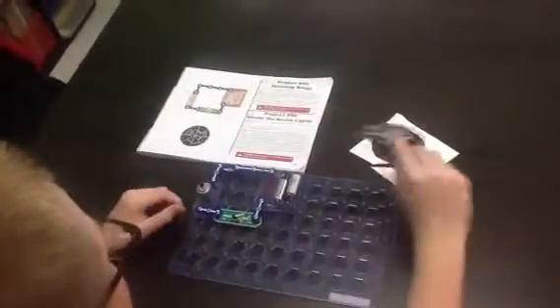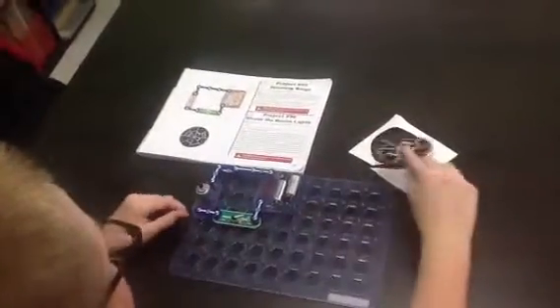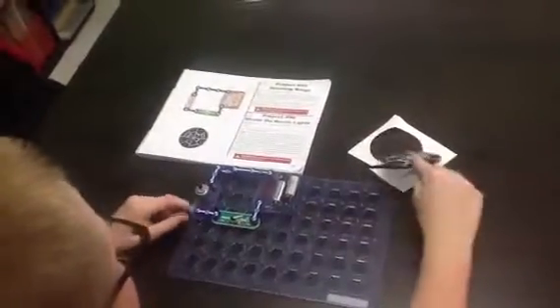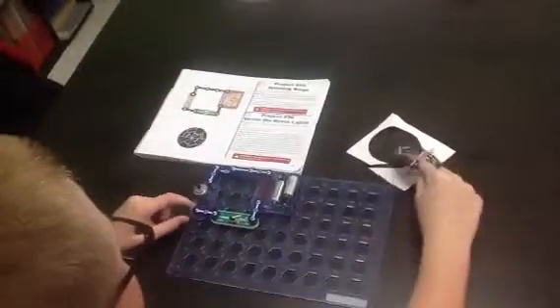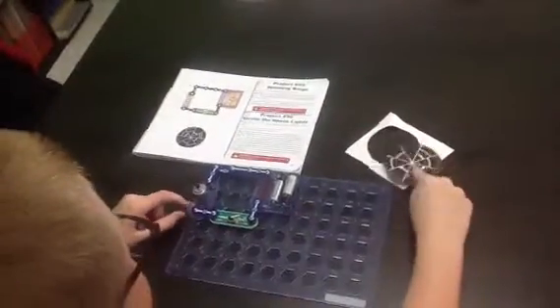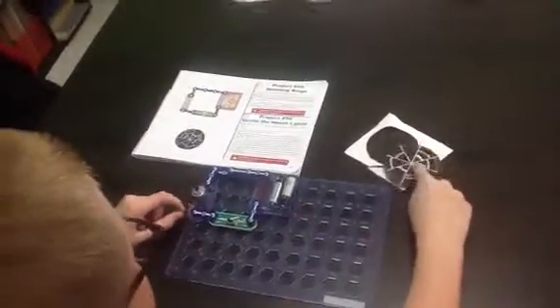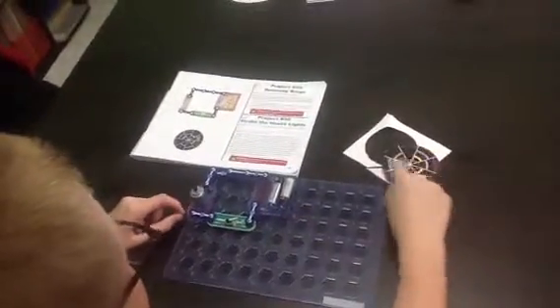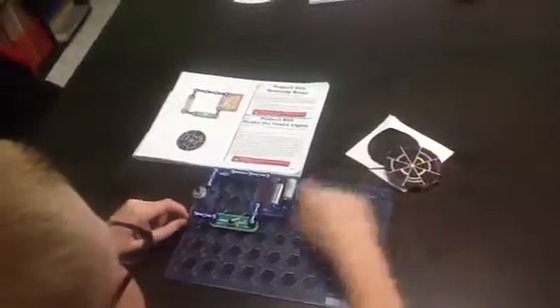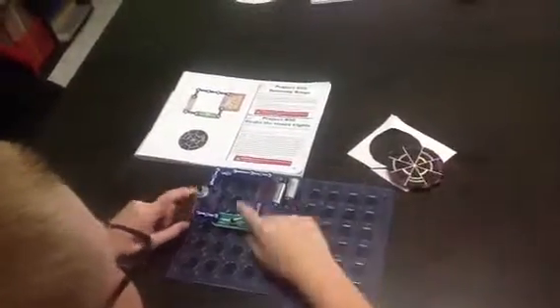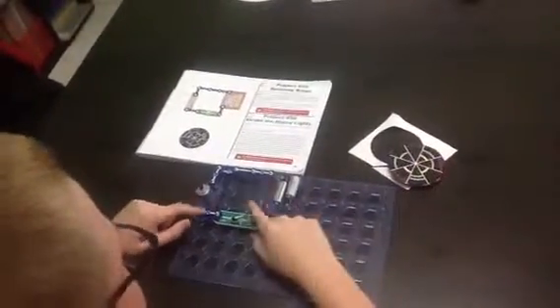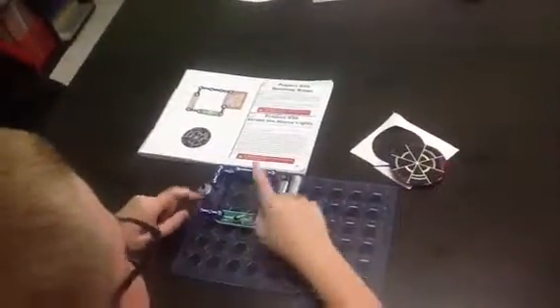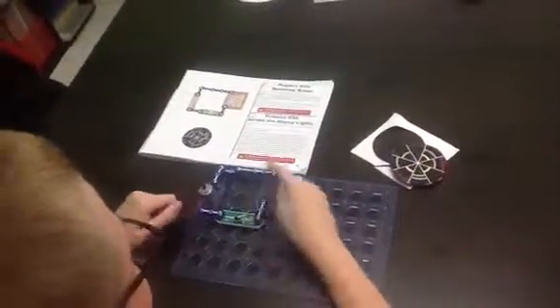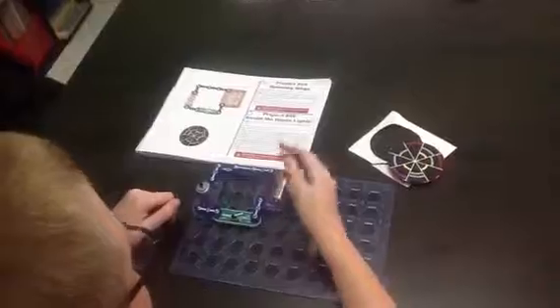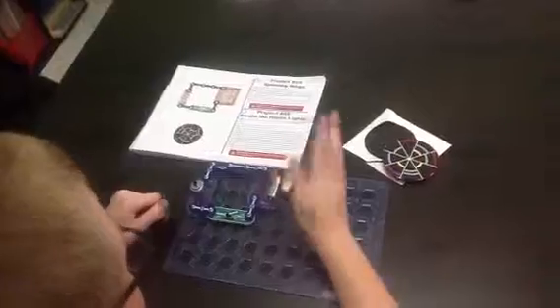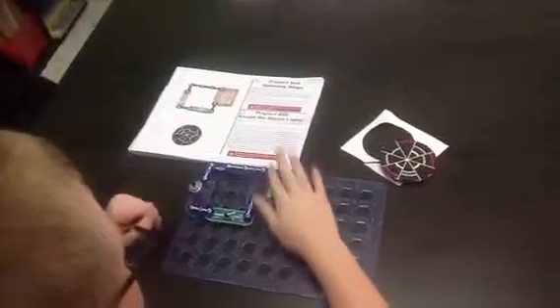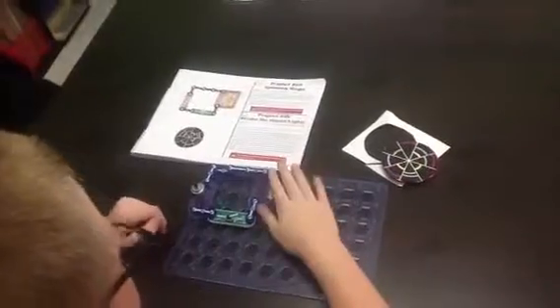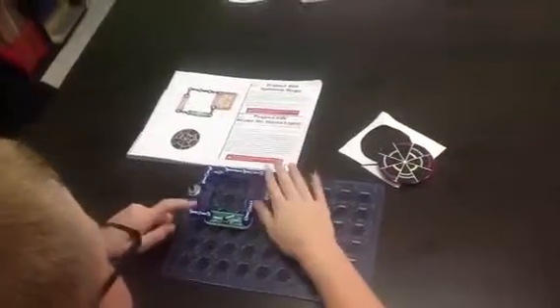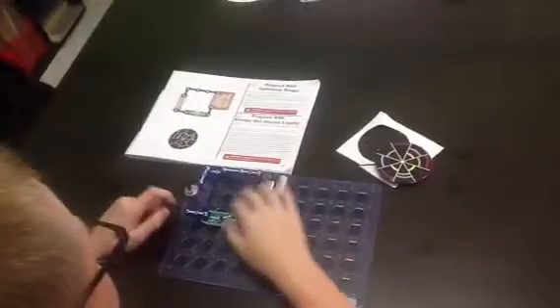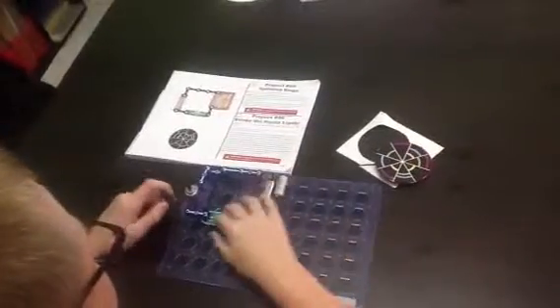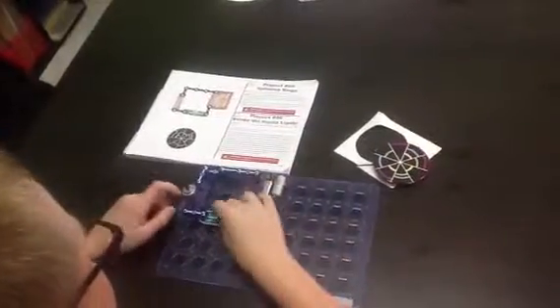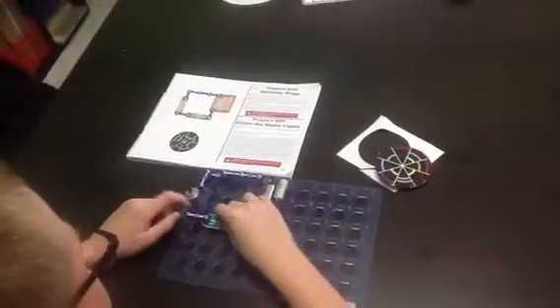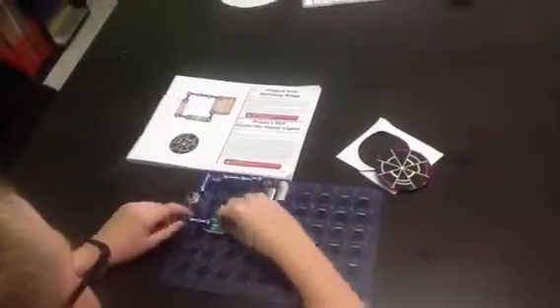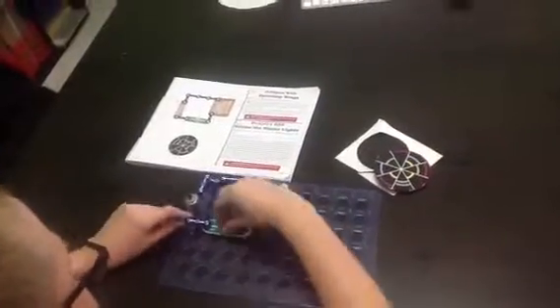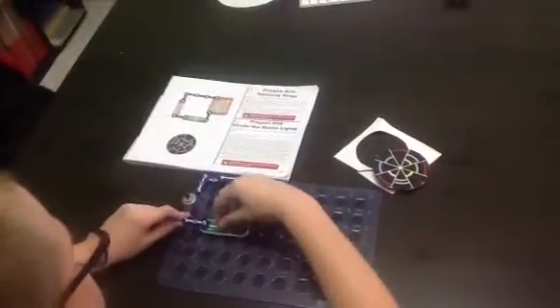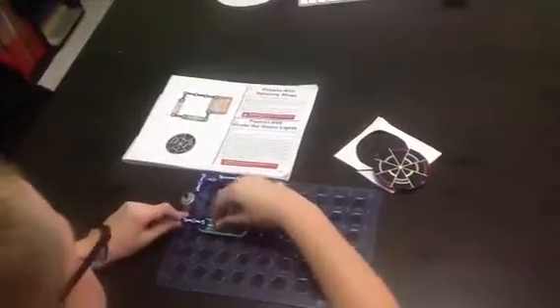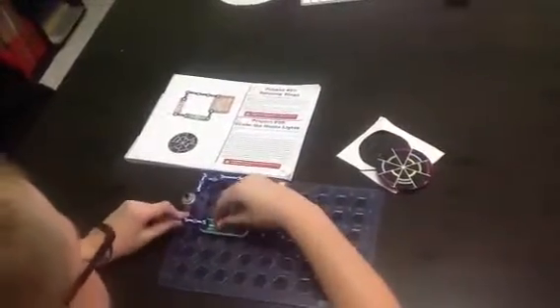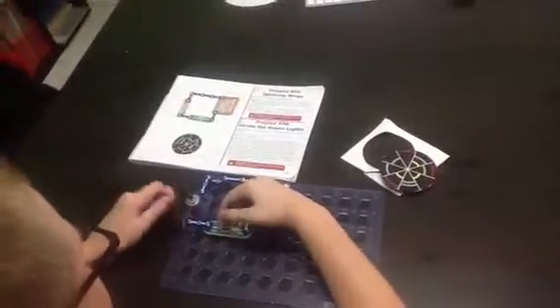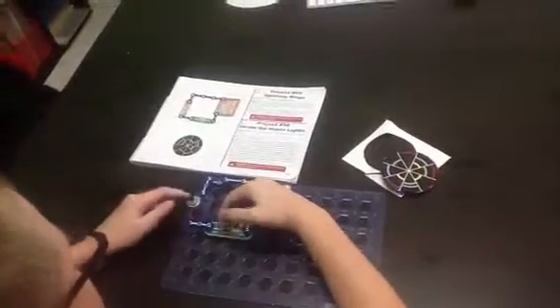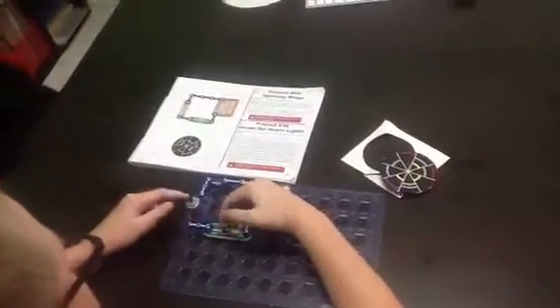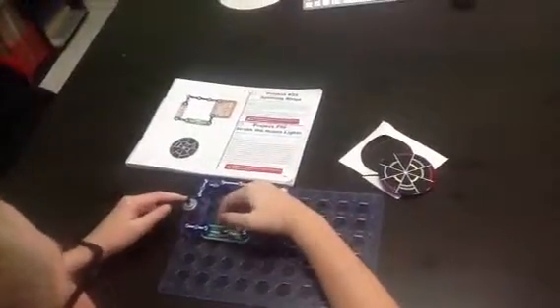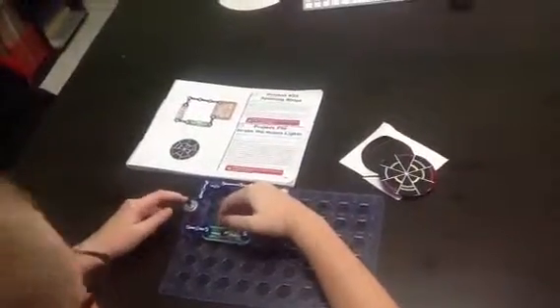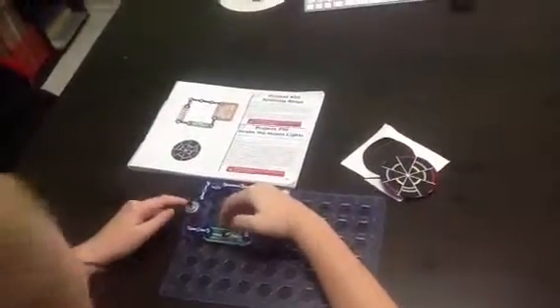The parts that you need are snap wires, a battery packer, a slide switch, and a motor.